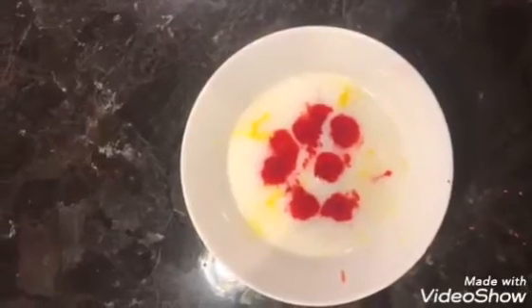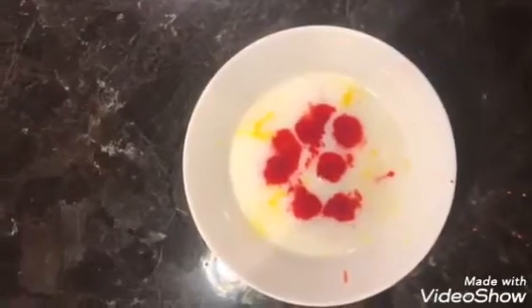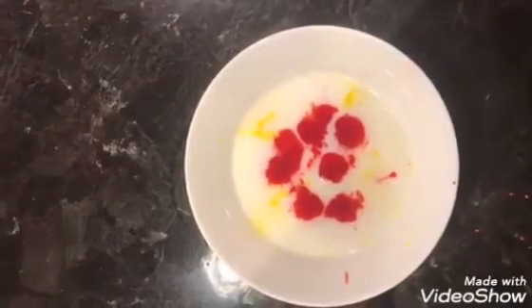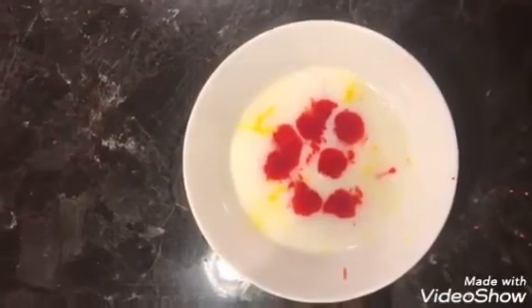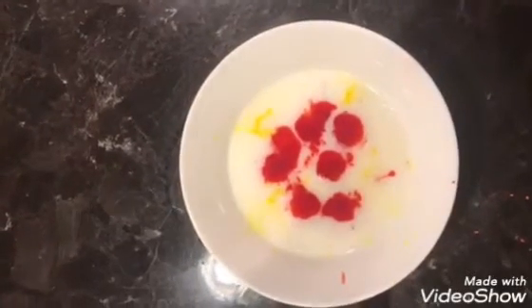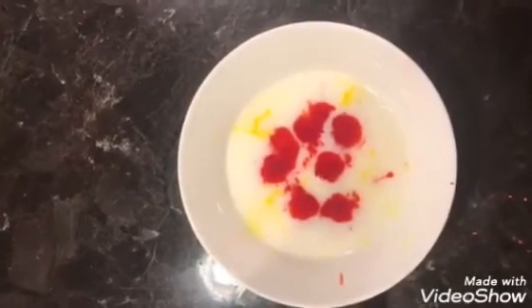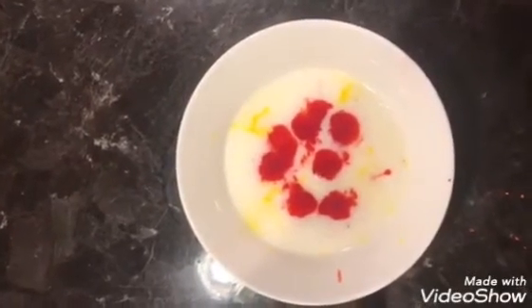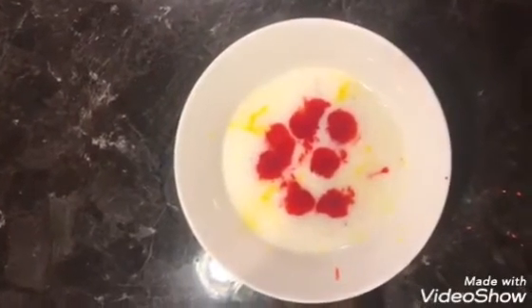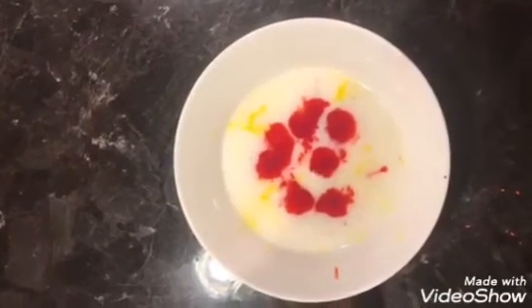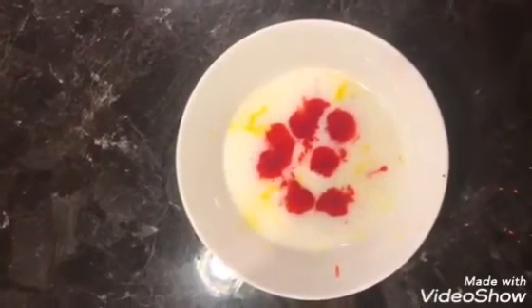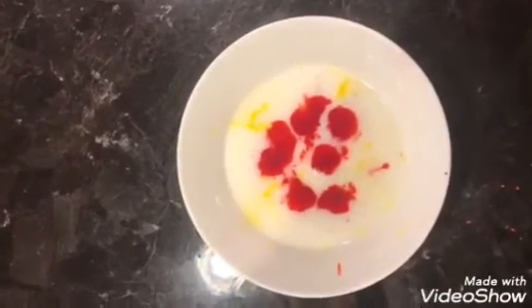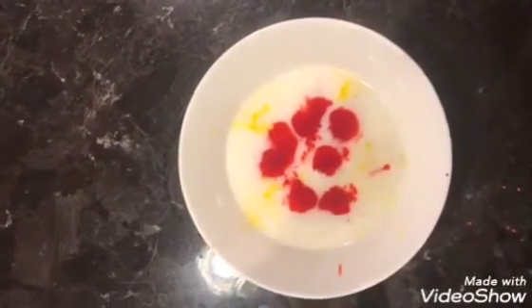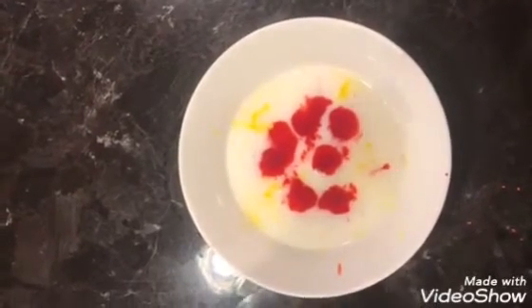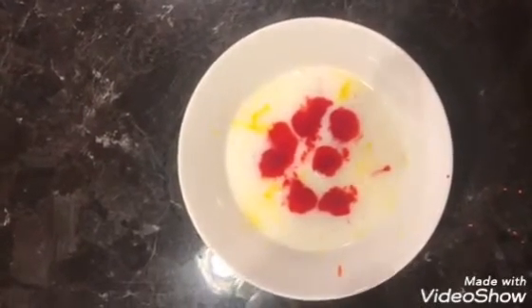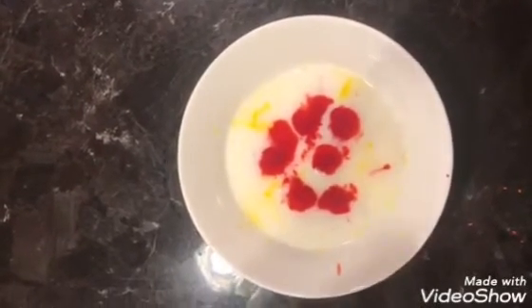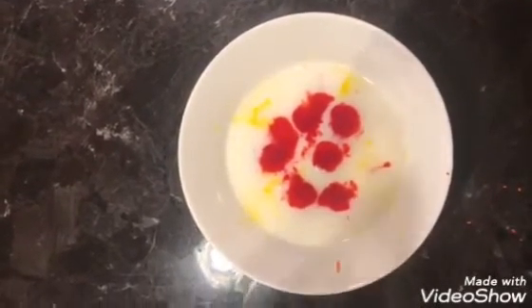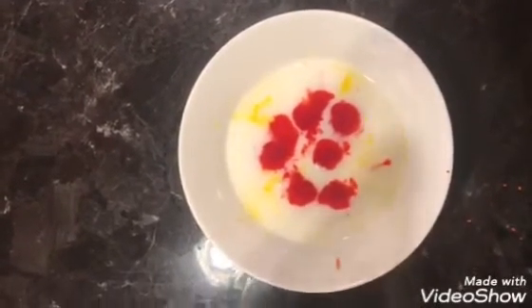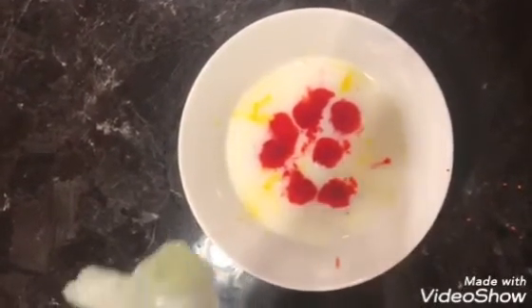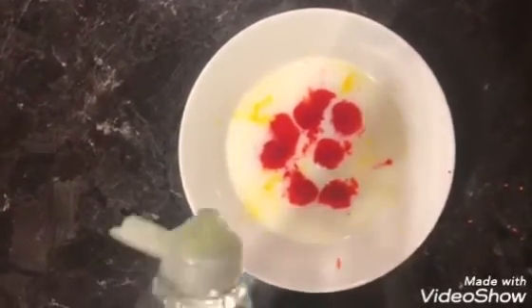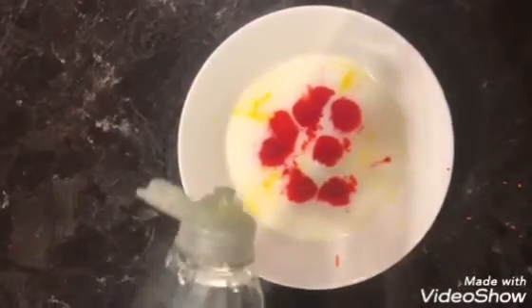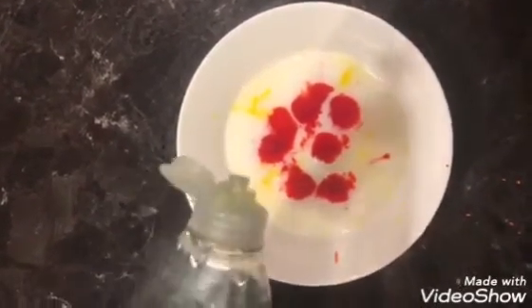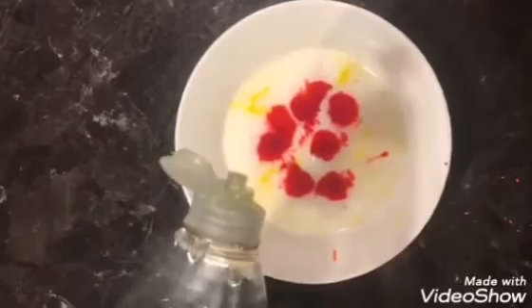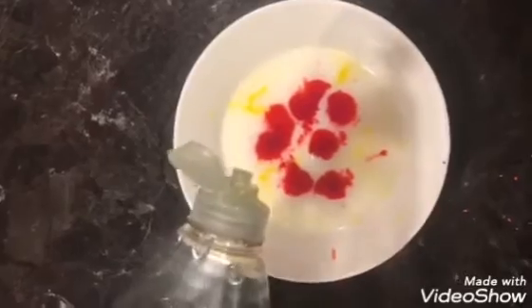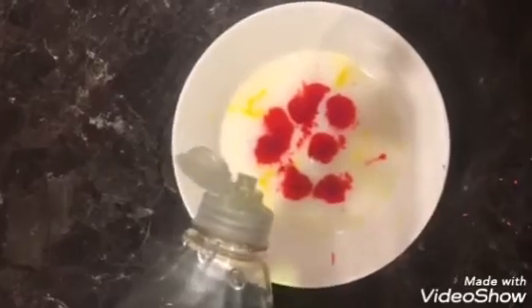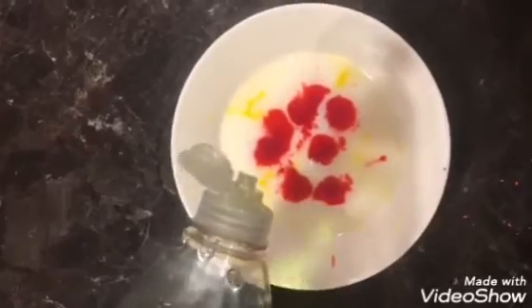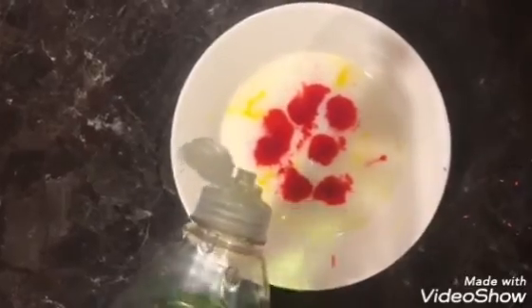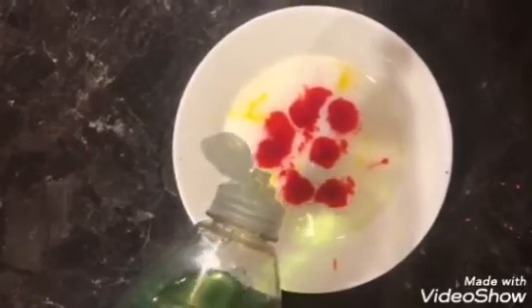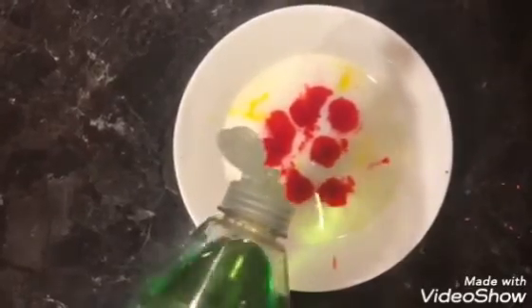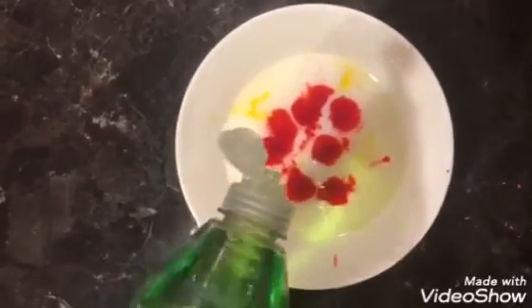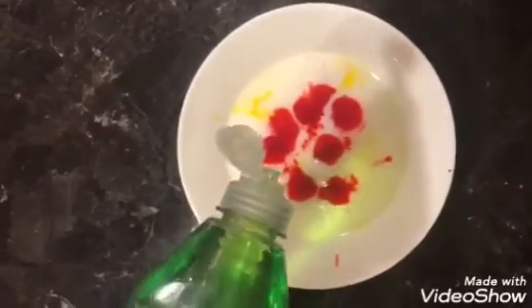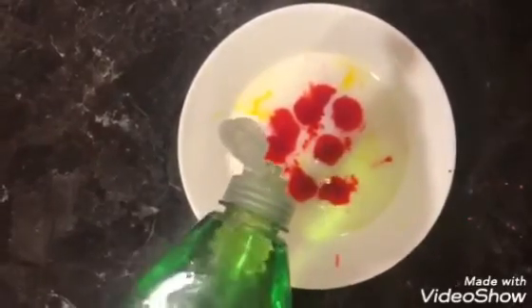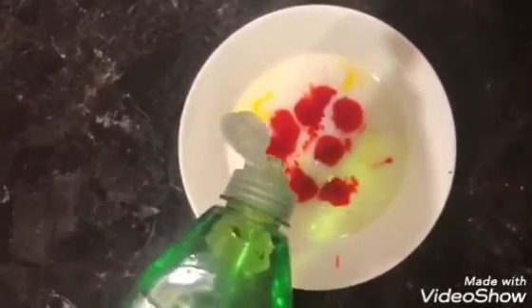Then, once you have your drops in your bowl, you're going to take some dish soap and you're going to put one drop in the center of the bowl.